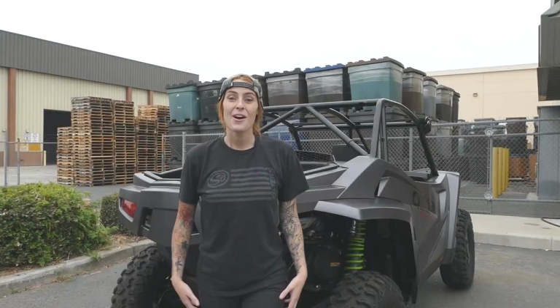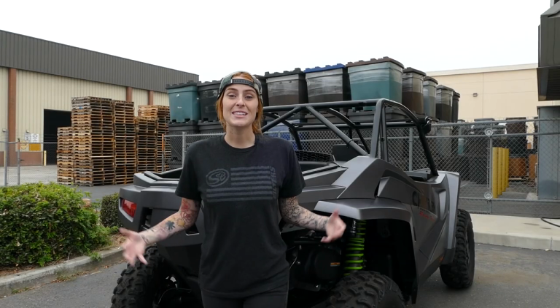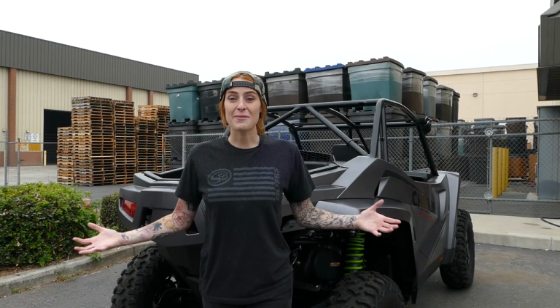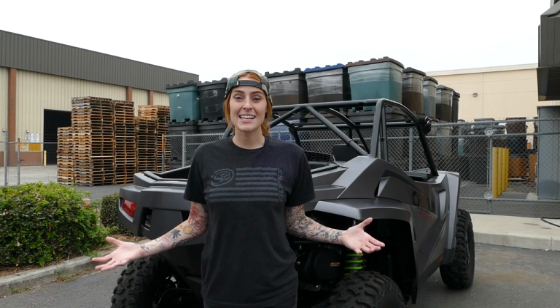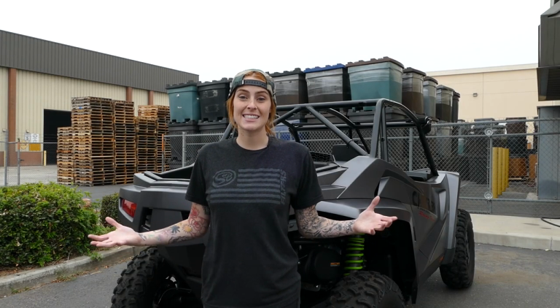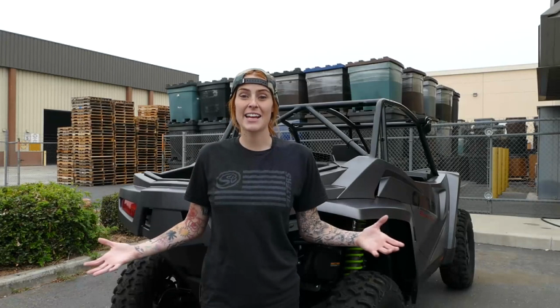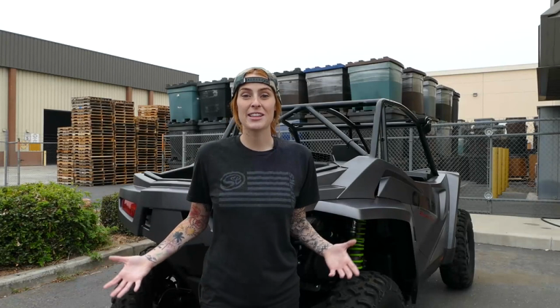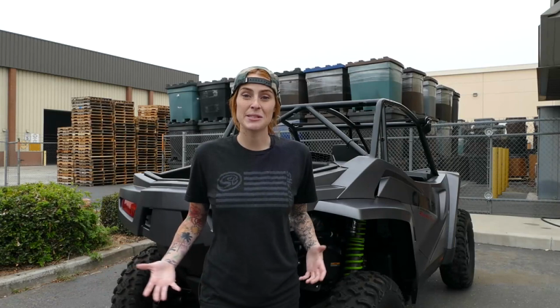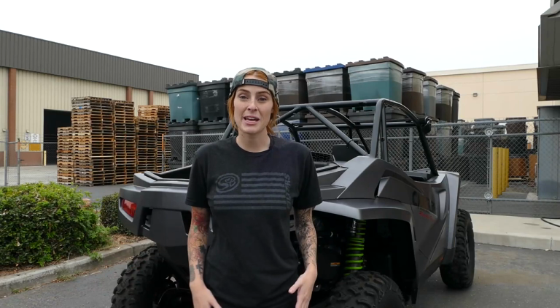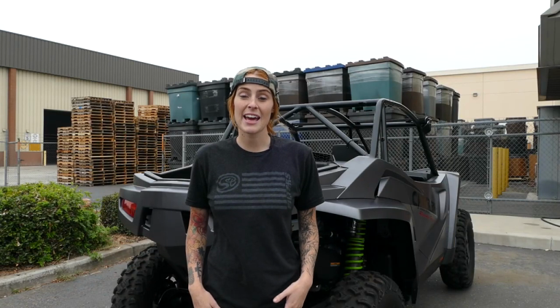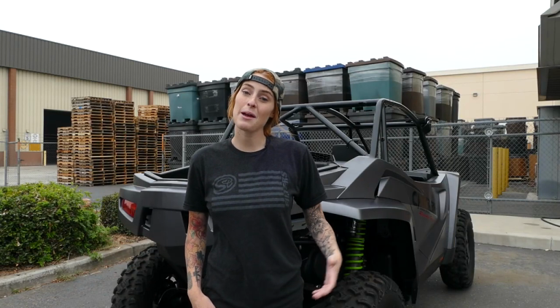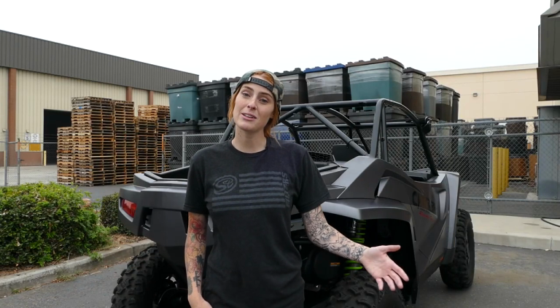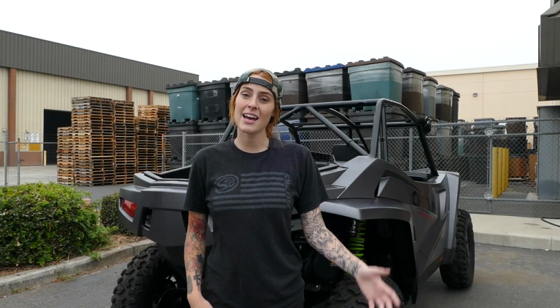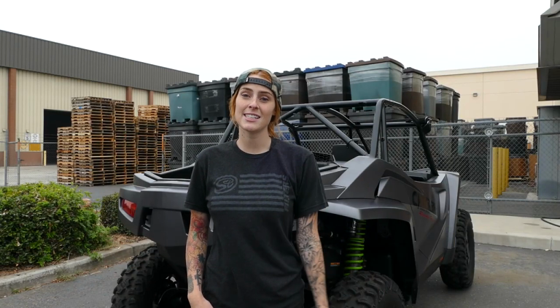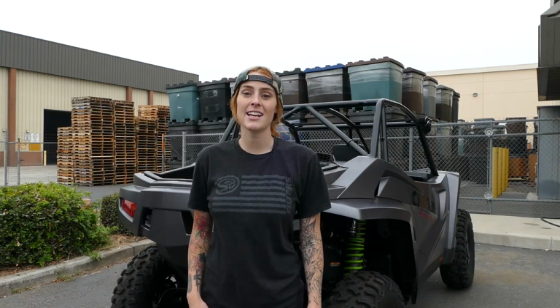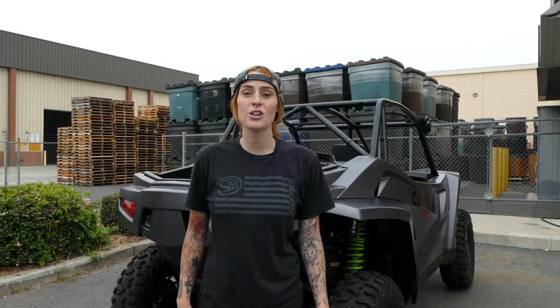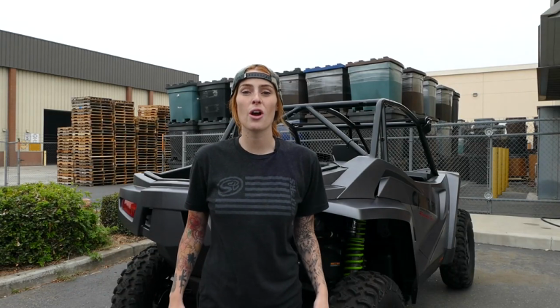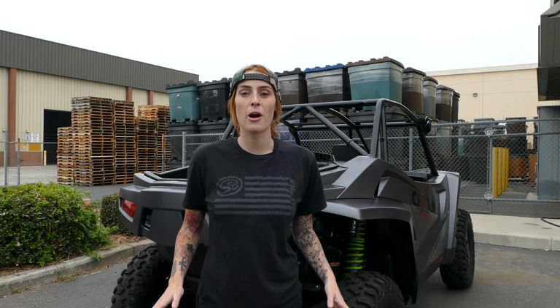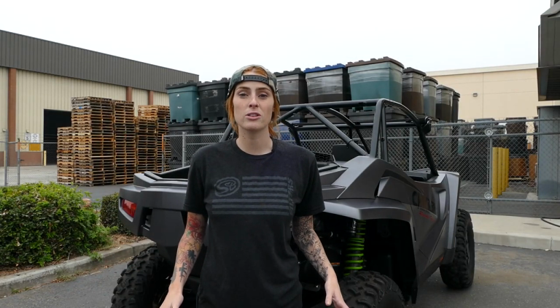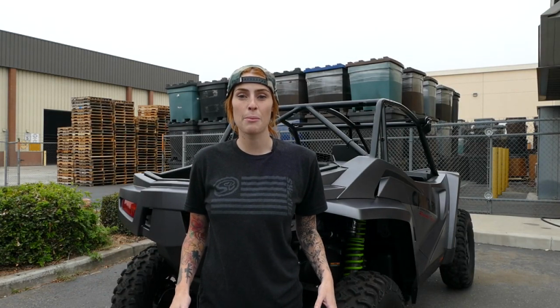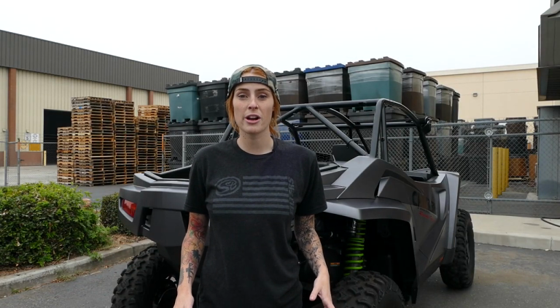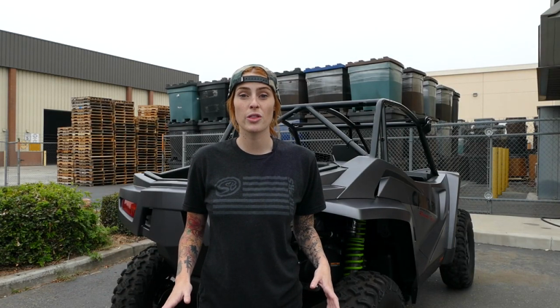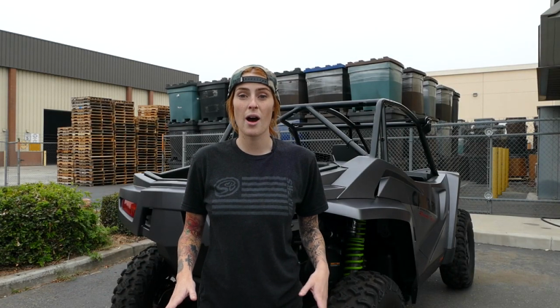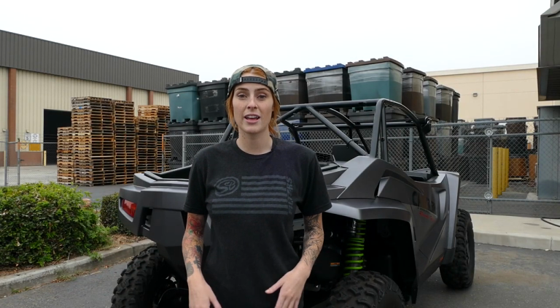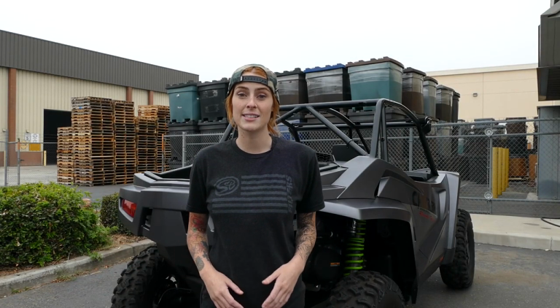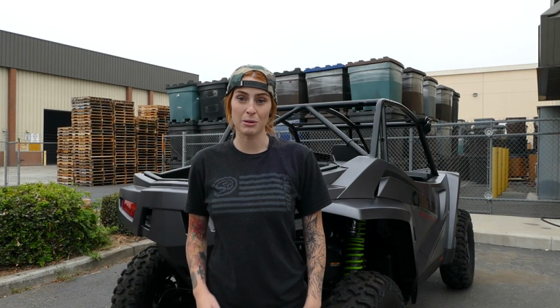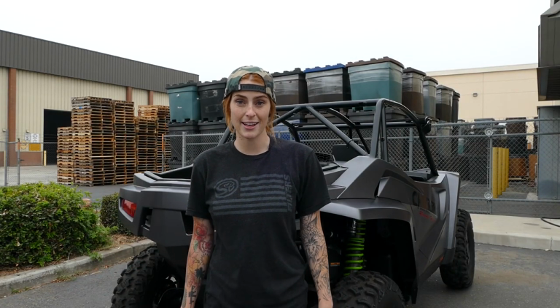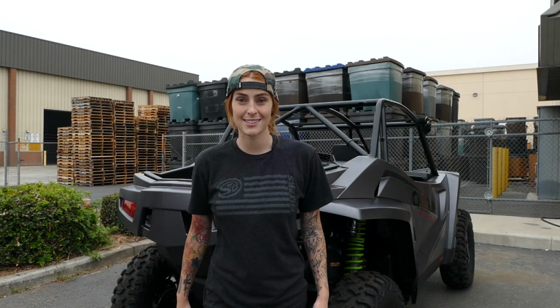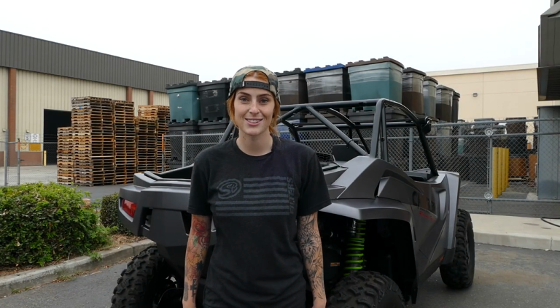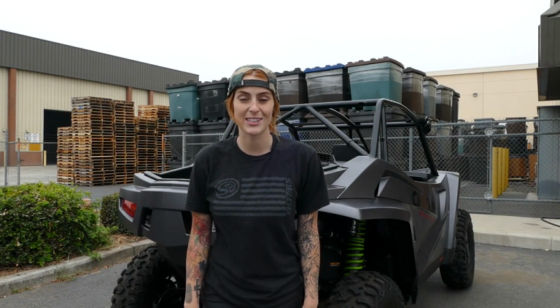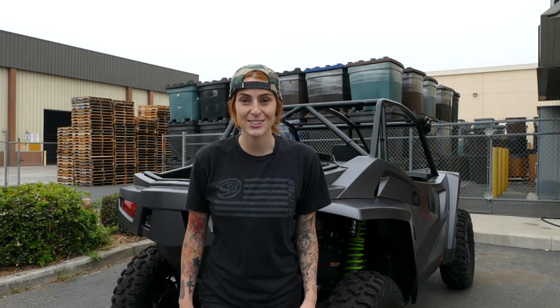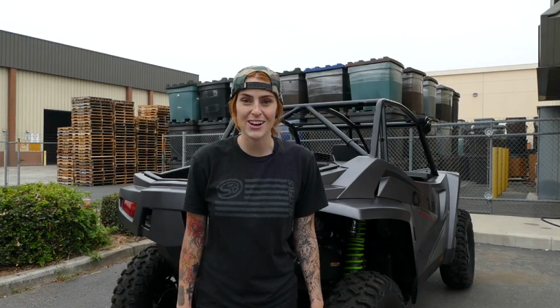What's up guys? It's Katie with S&B and I'm outside today to install our particle separator on the Wildcat XX. So let's get started.